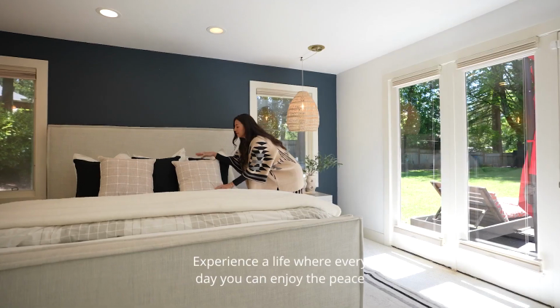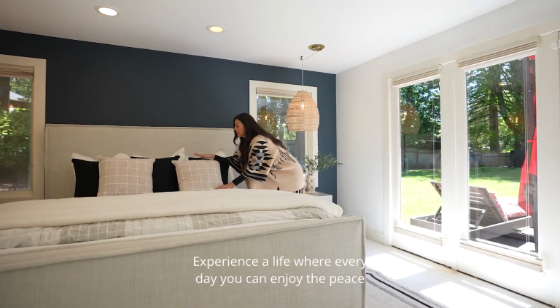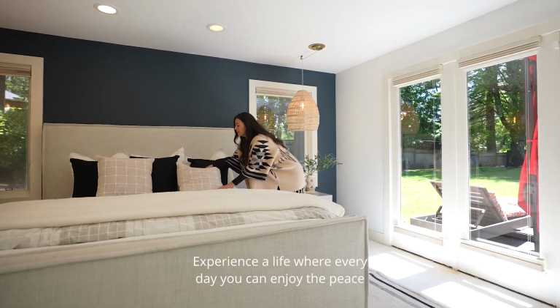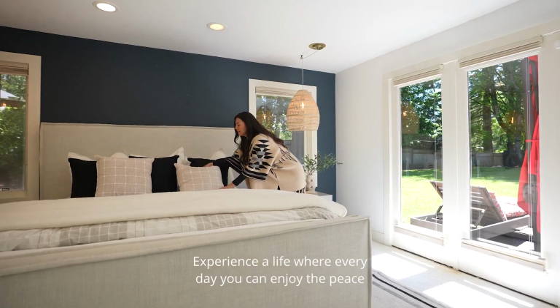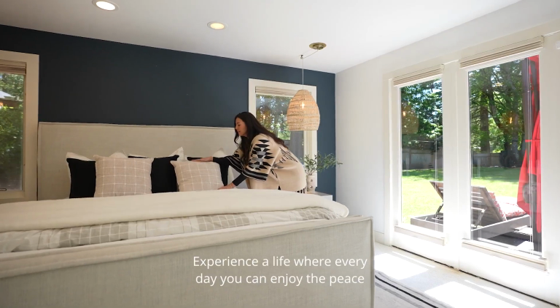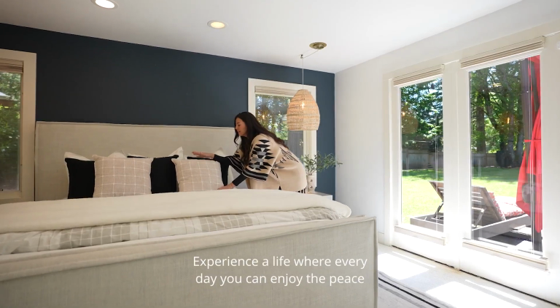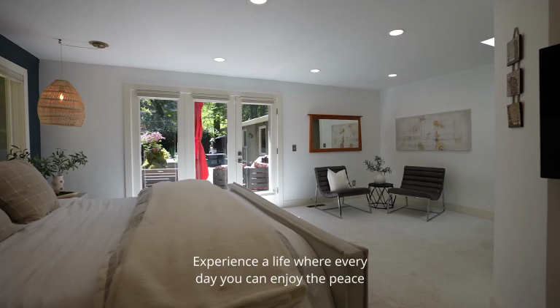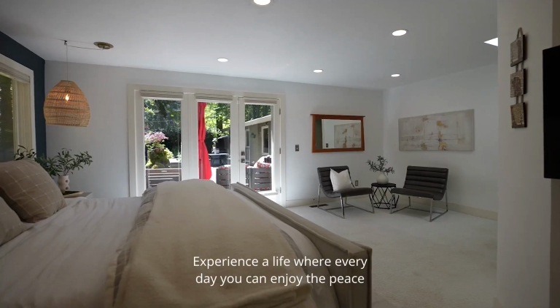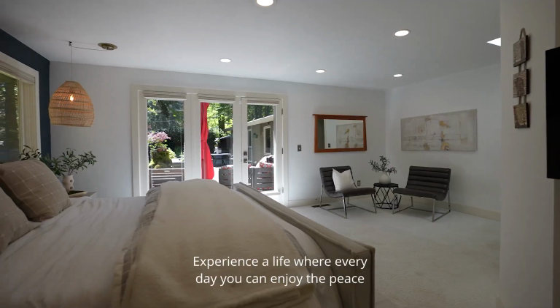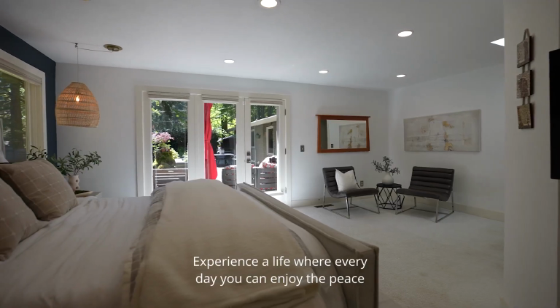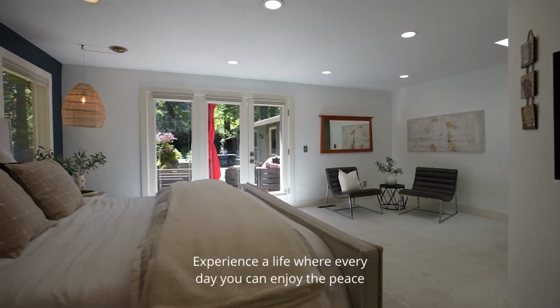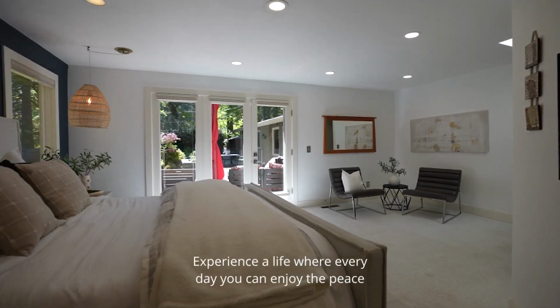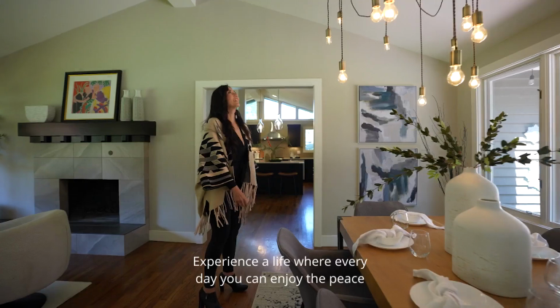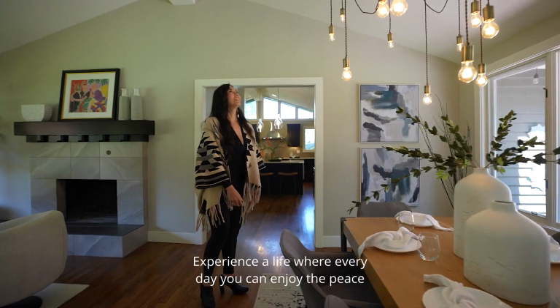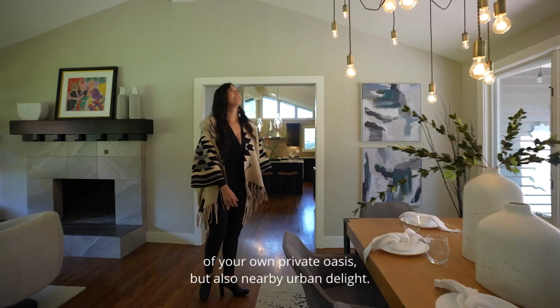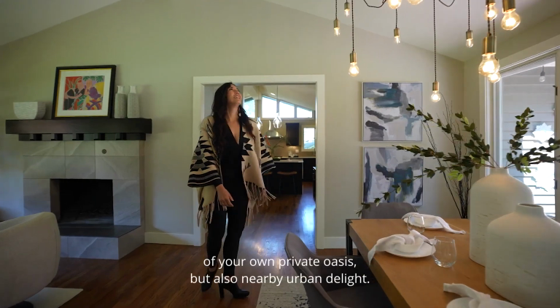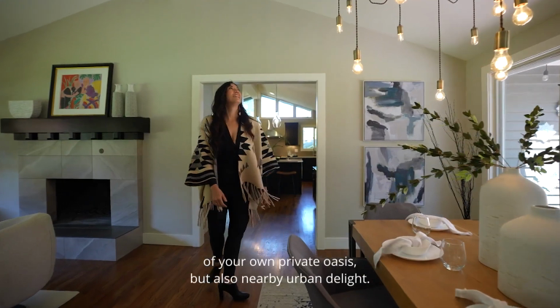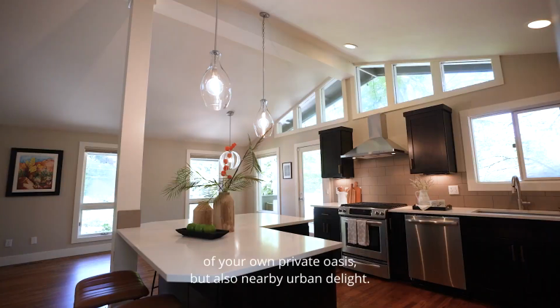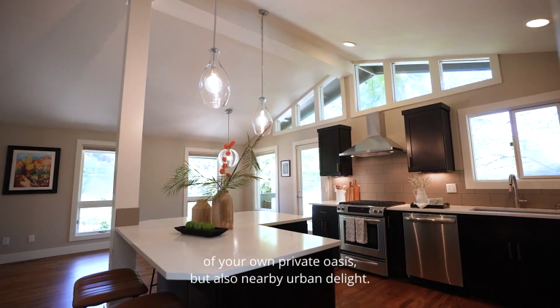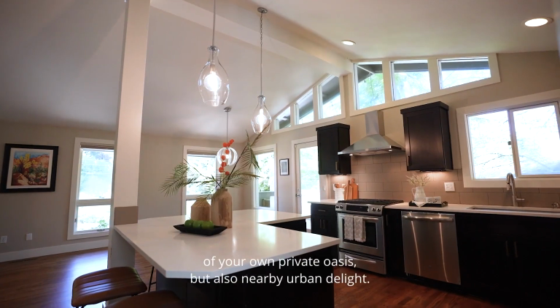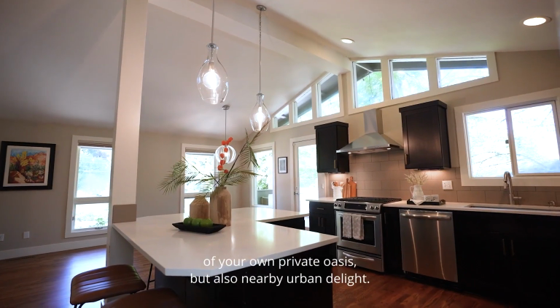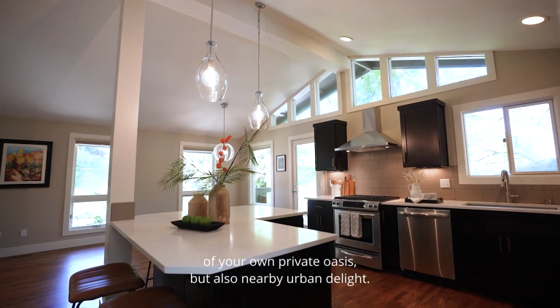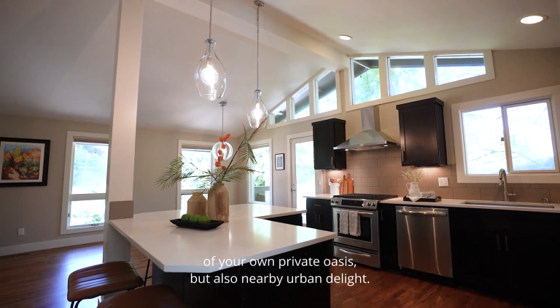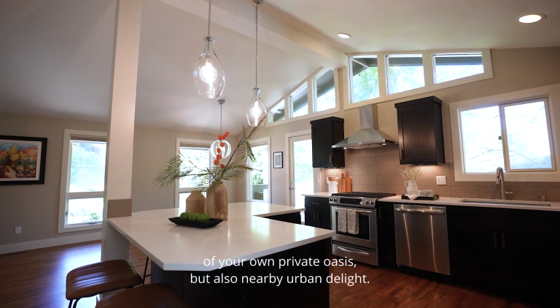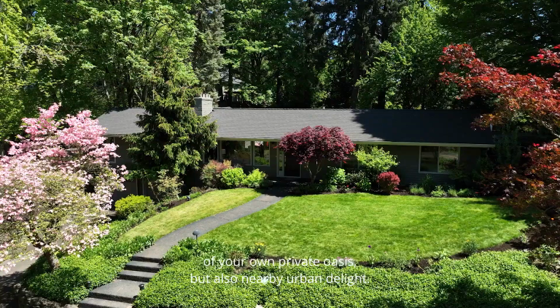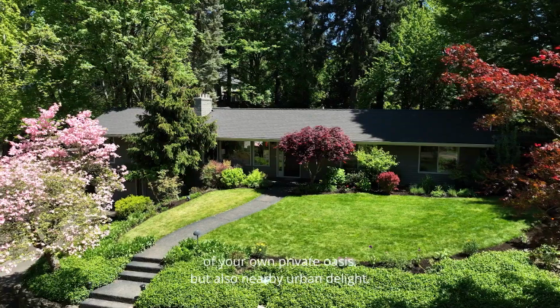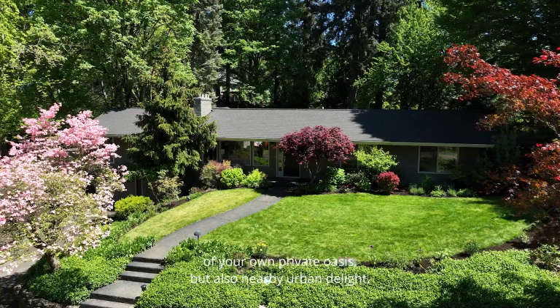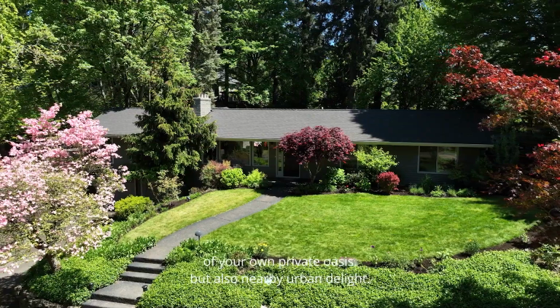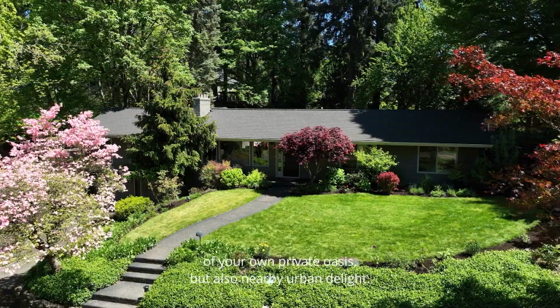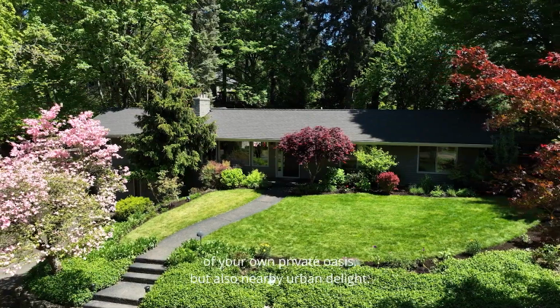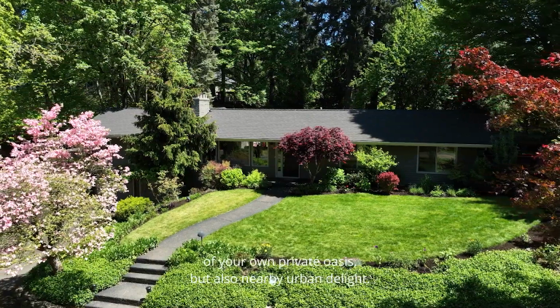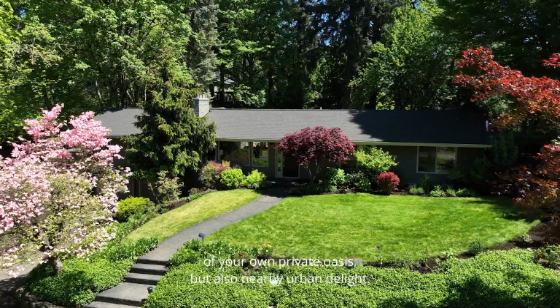Experience a life where every day you can enjoy the peace of your own private oasis, but also nearby urban delights.